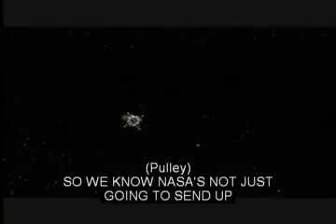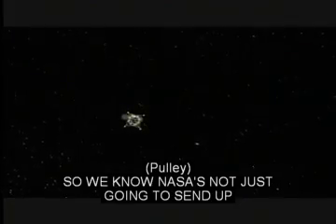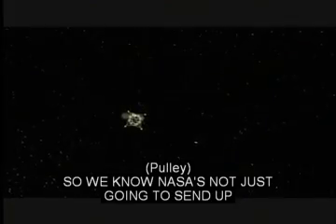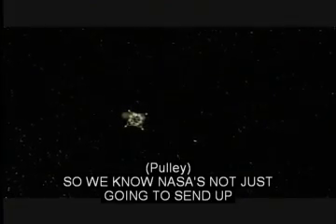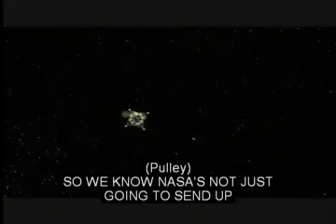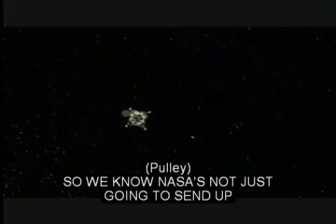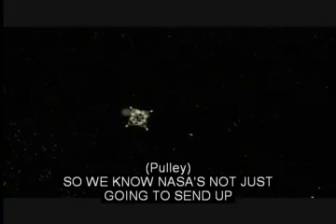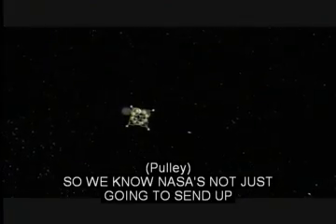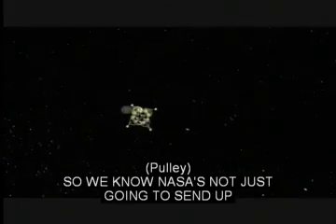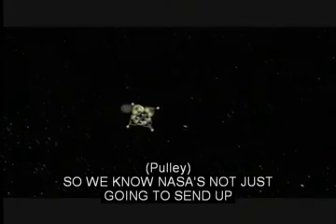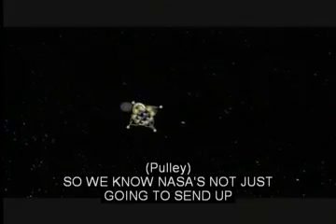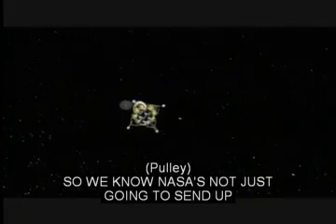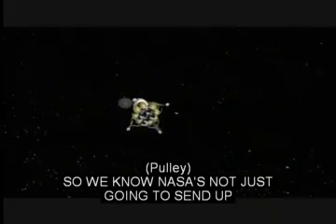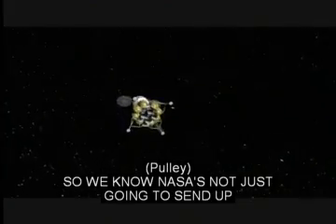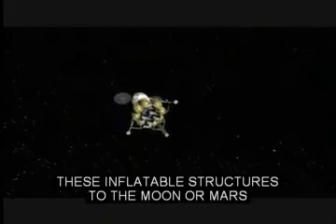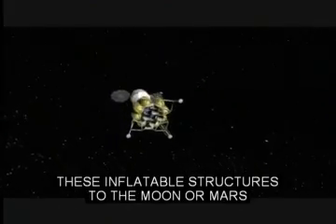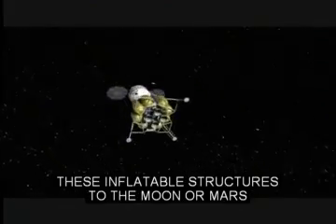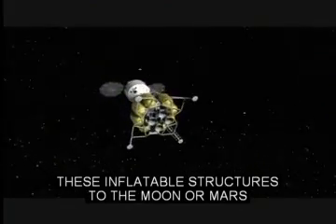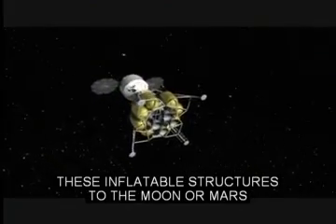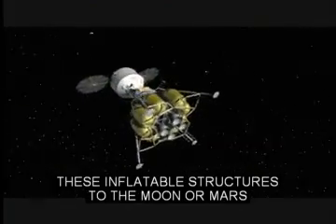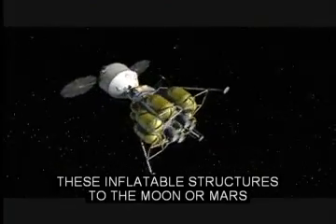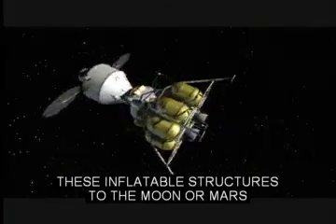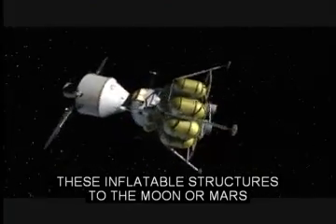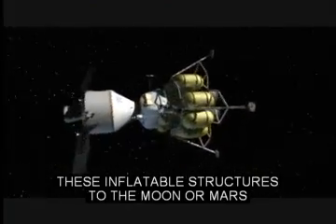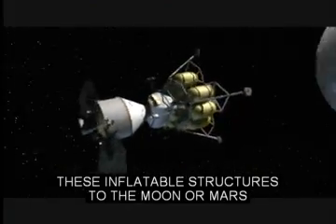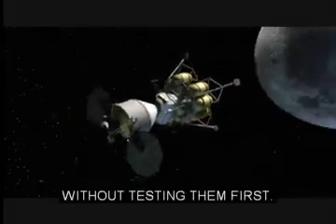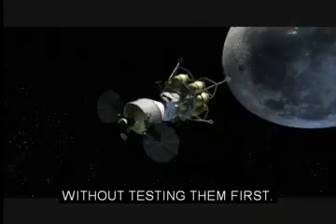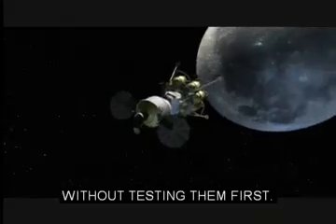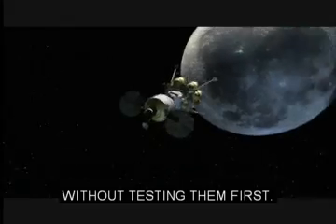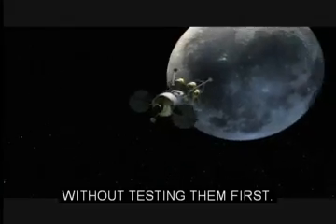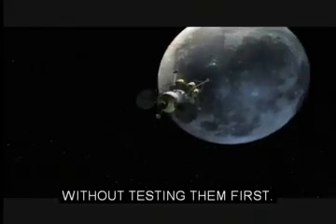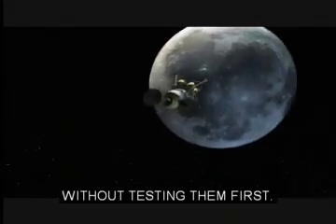NASA is not just going to send up these inflatable structures to the moon or Mars without testing them first.